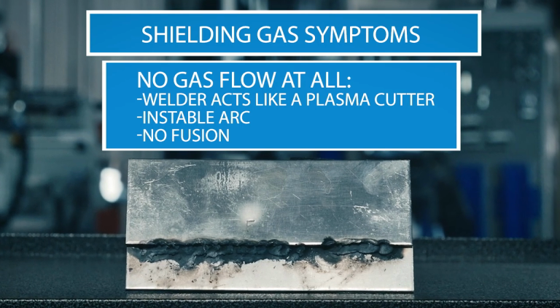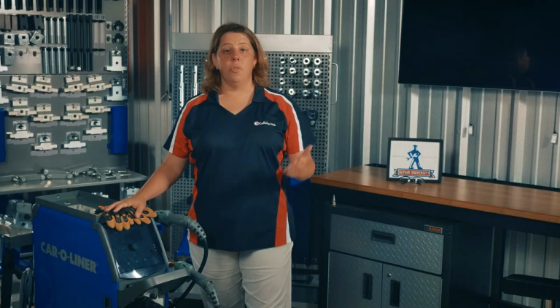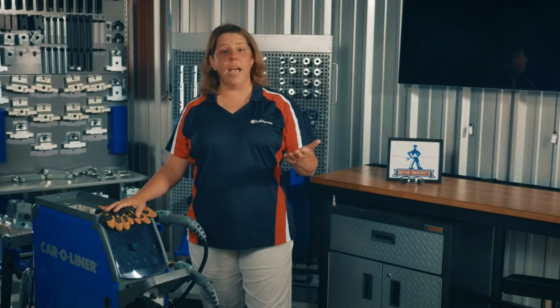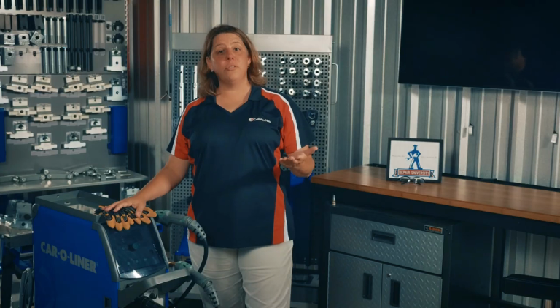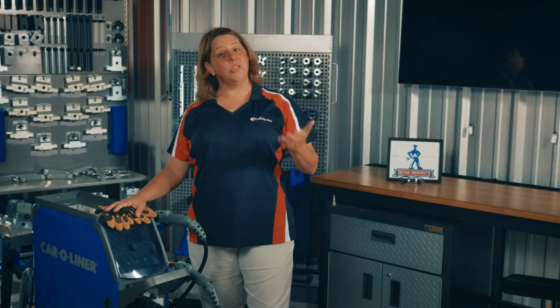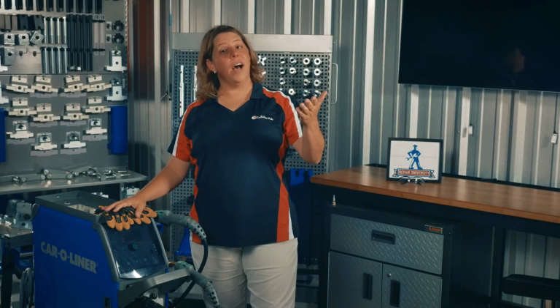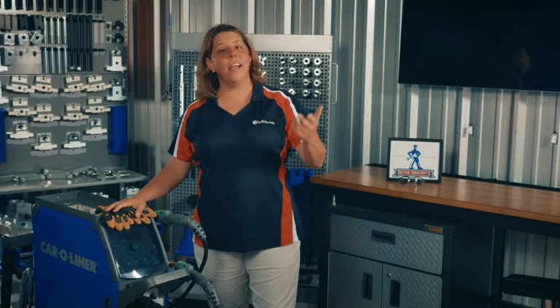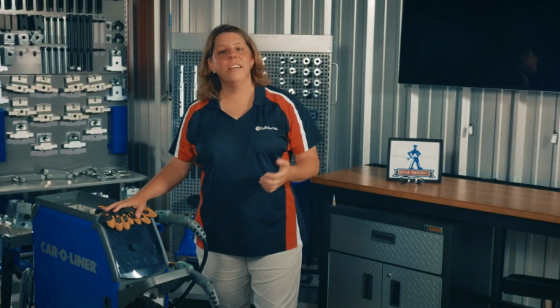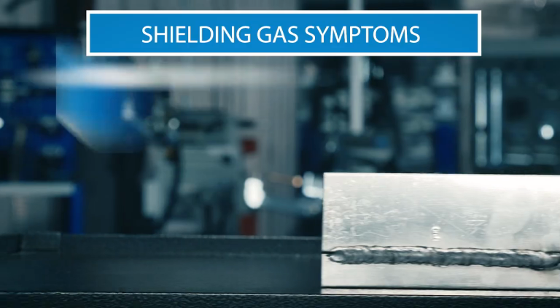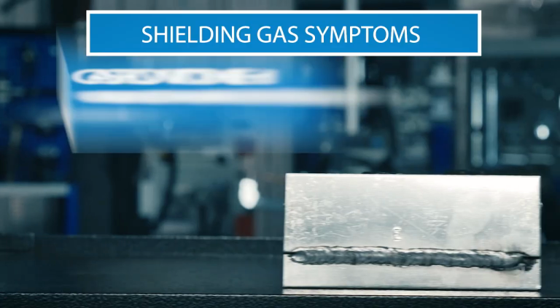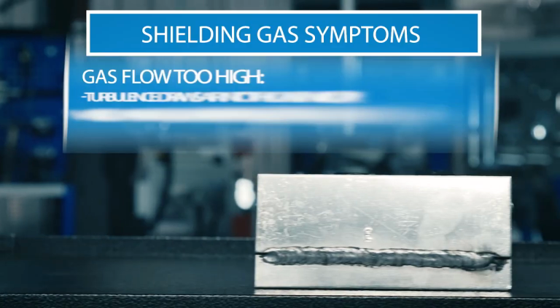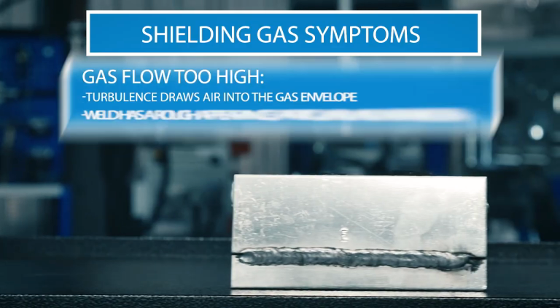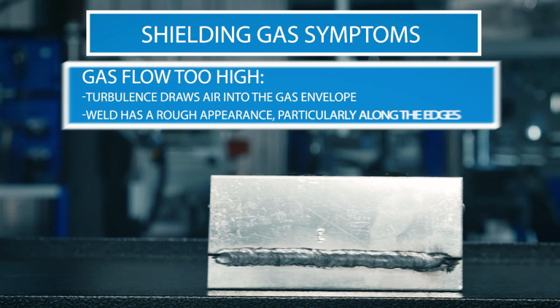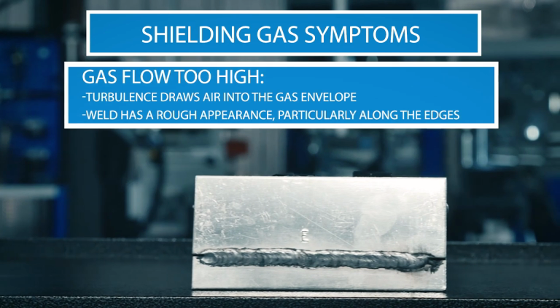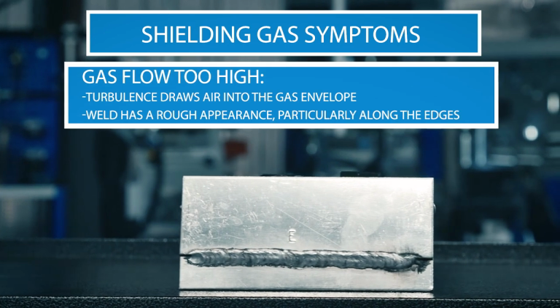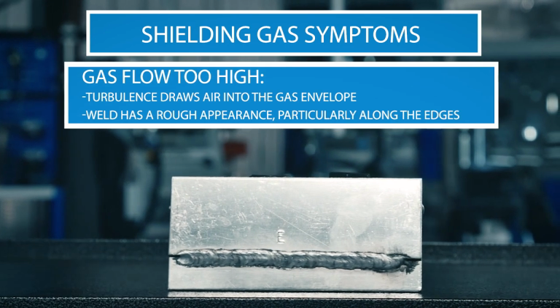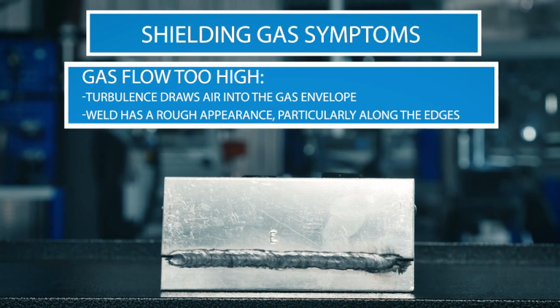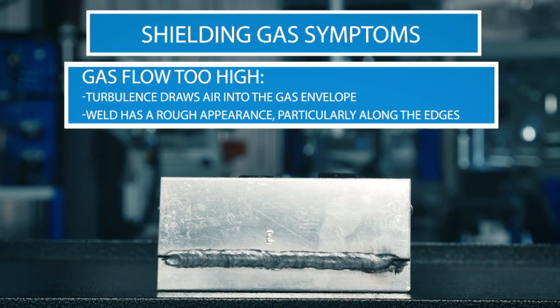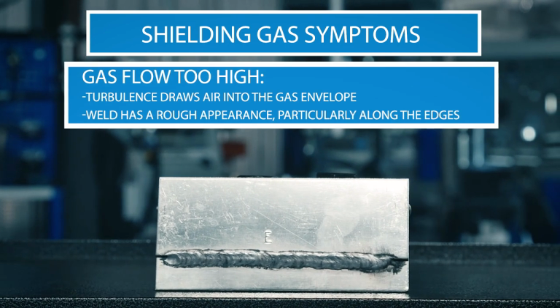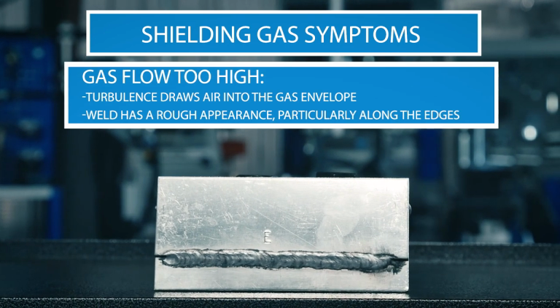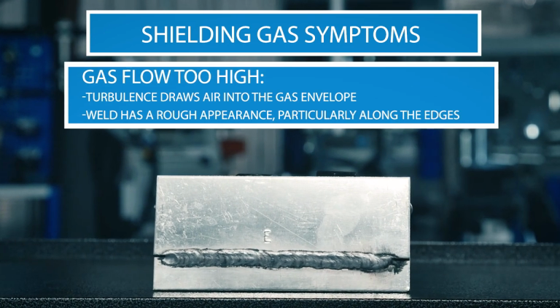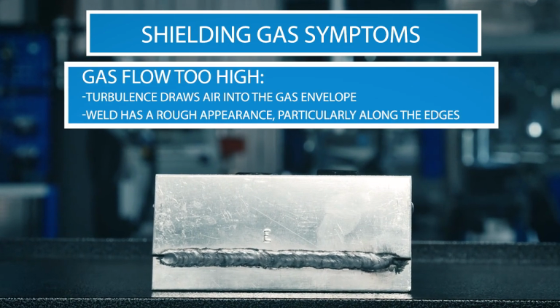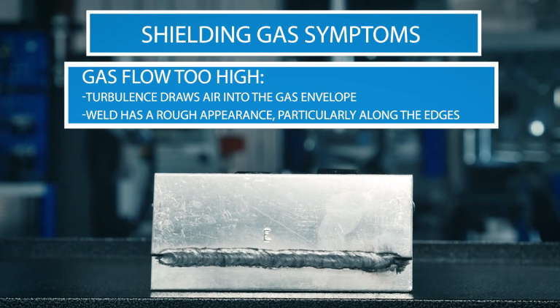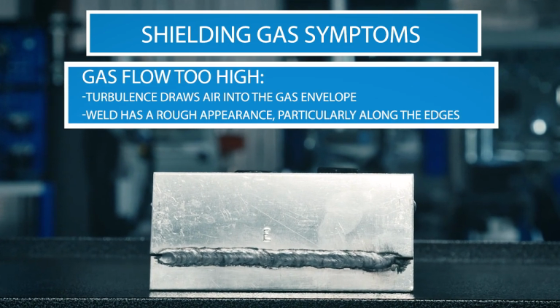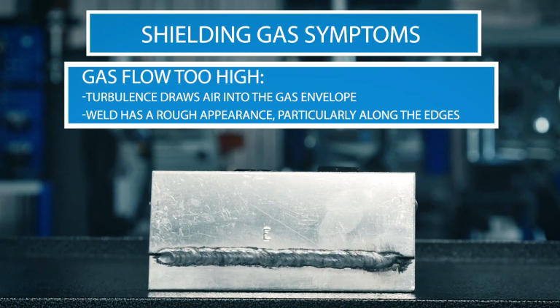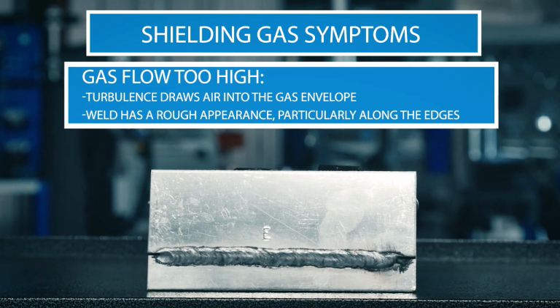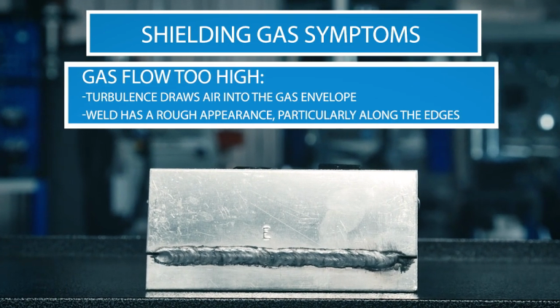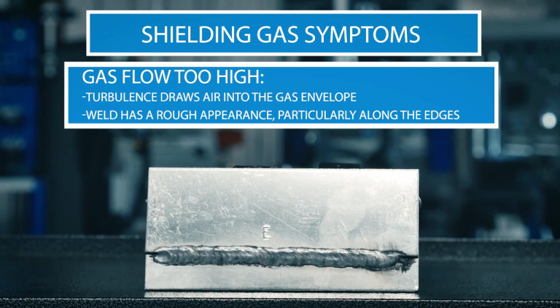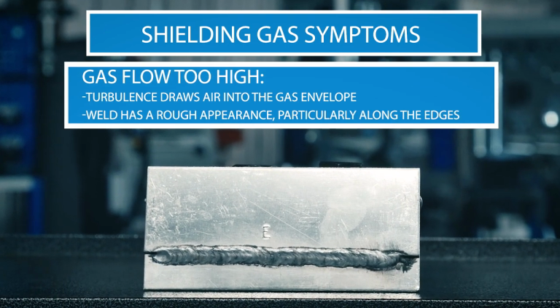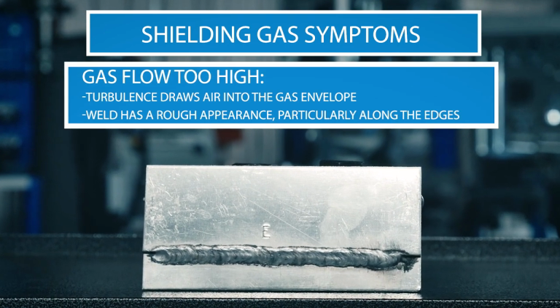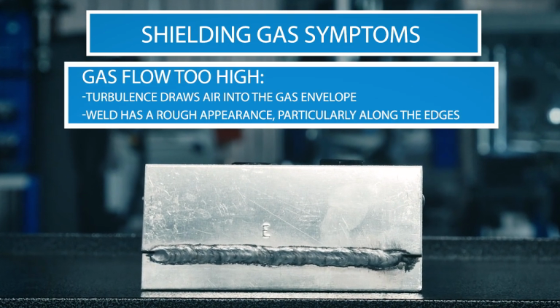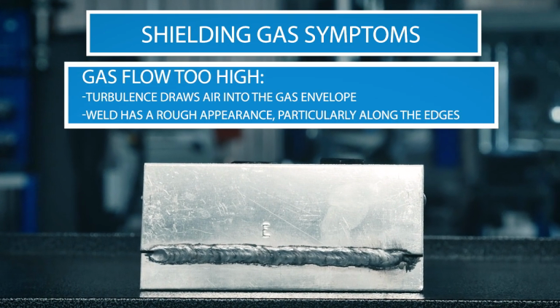When the gas flow is too high, turbulence will draw air into the gas envelope and your weld will have a rough appearance, particularly along the edges.